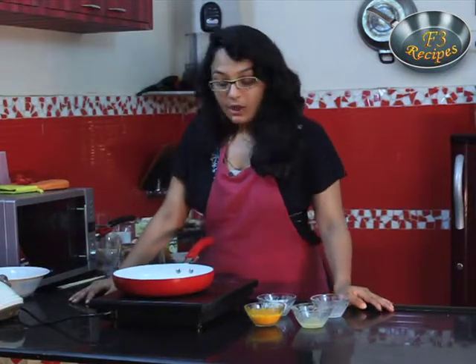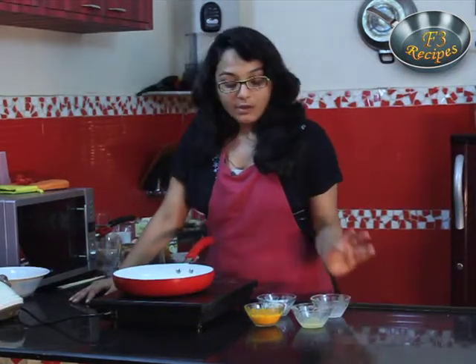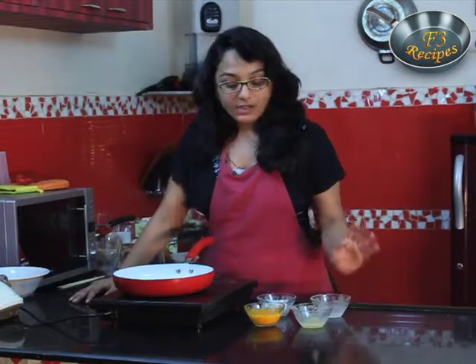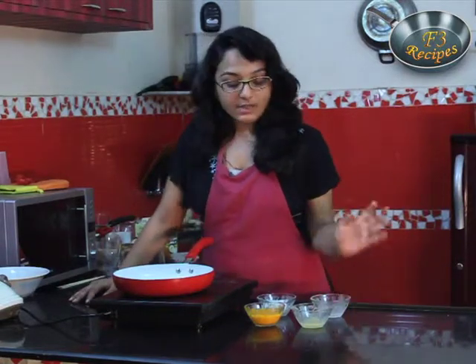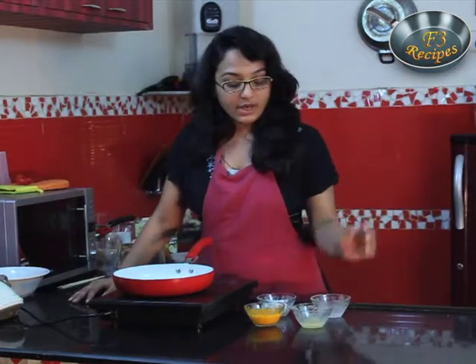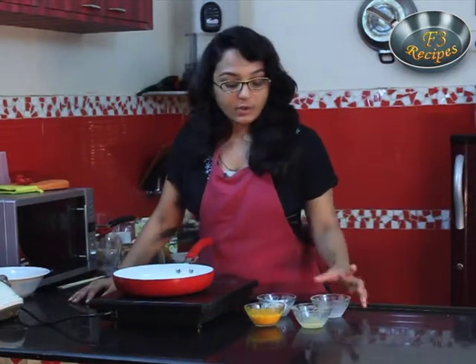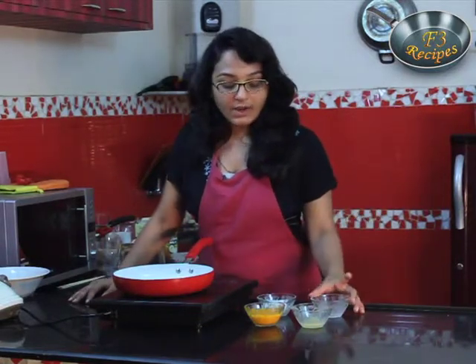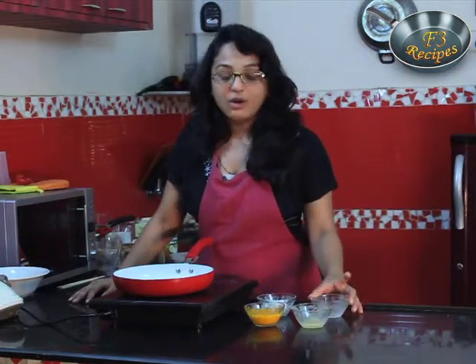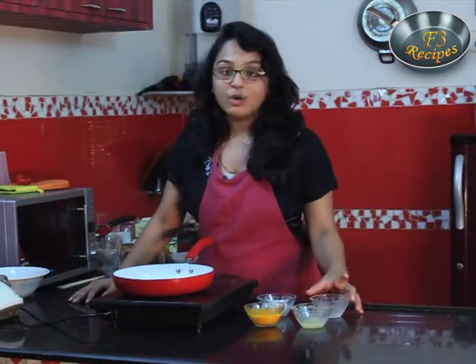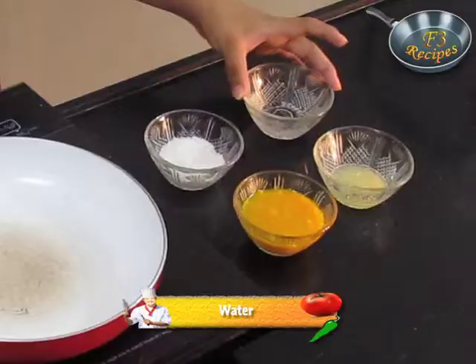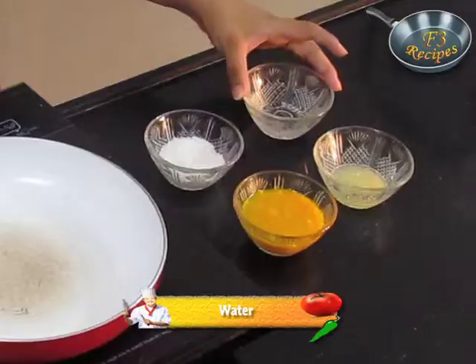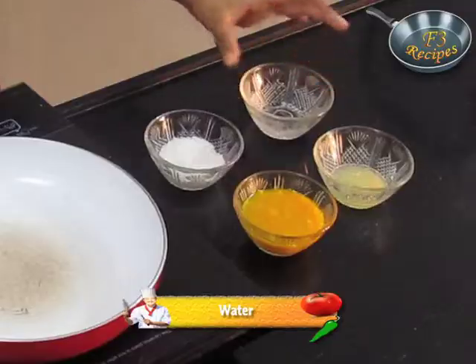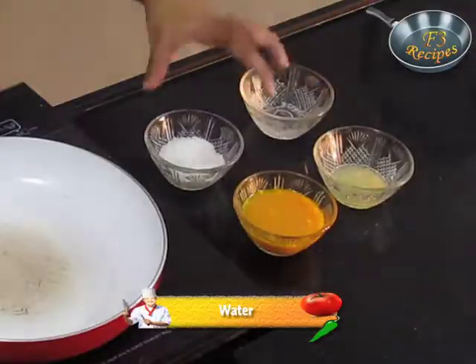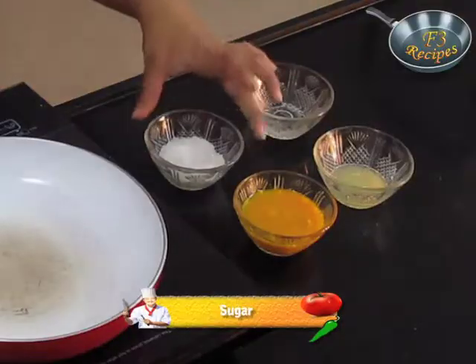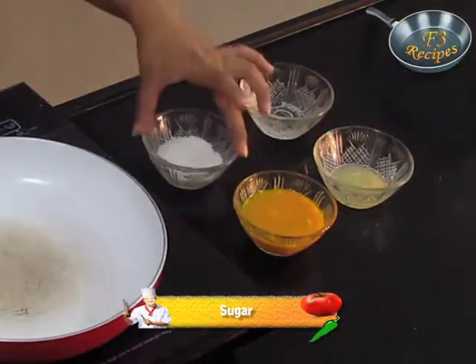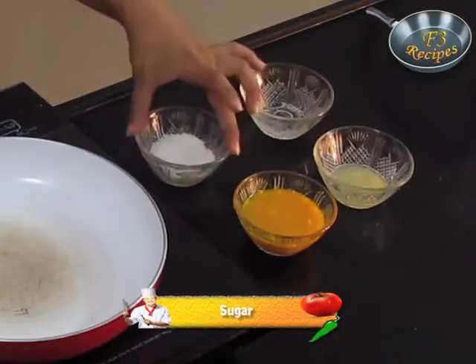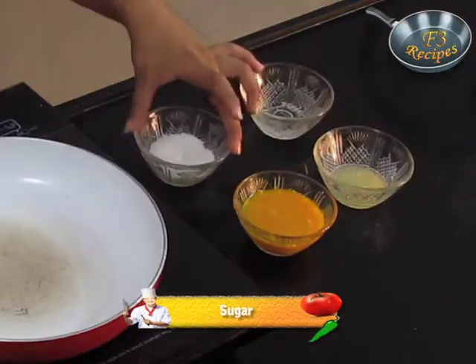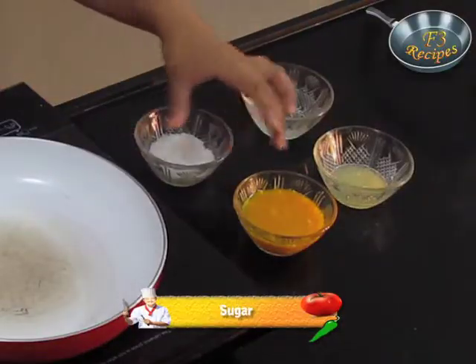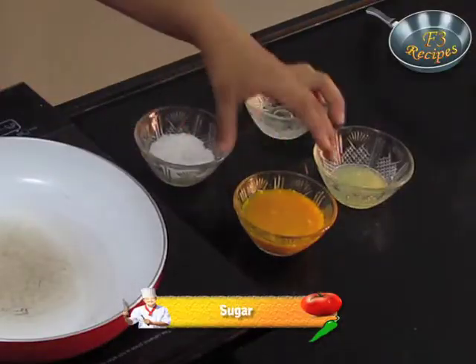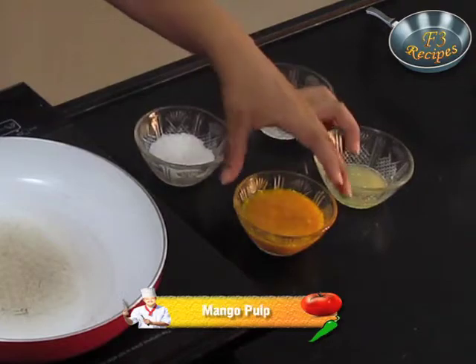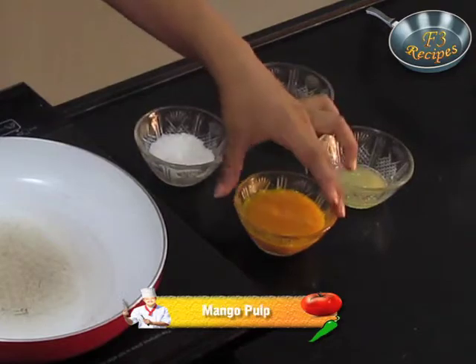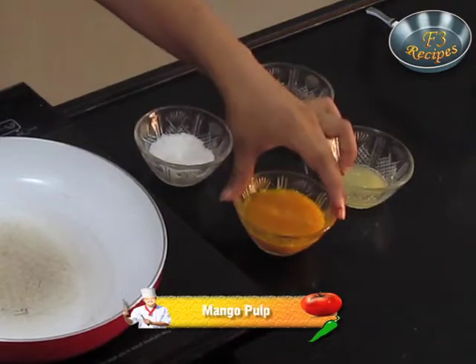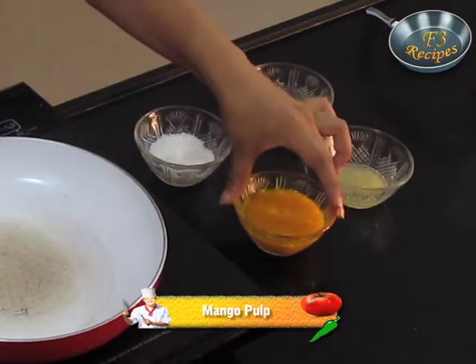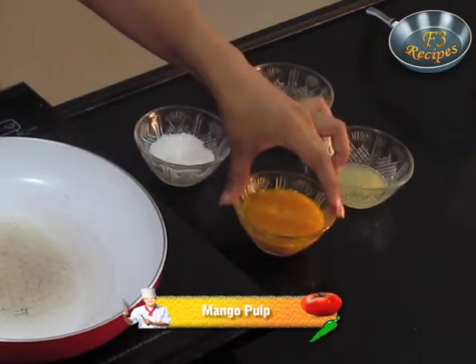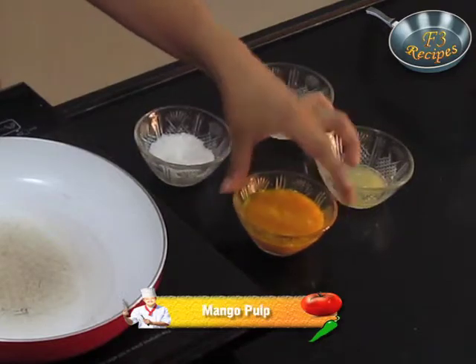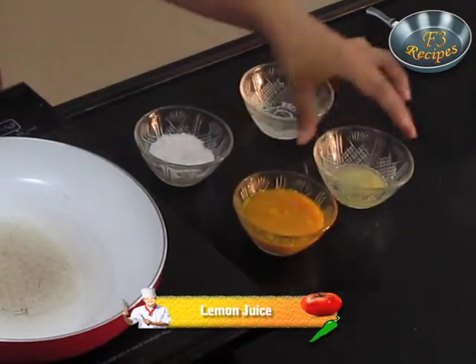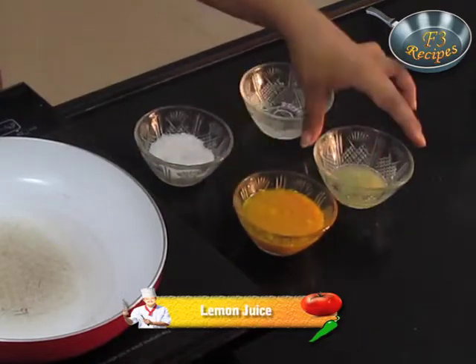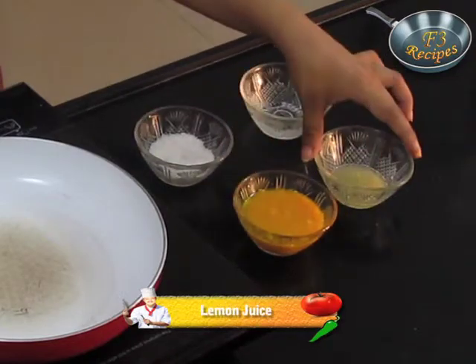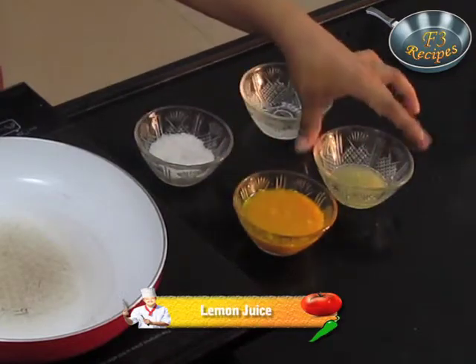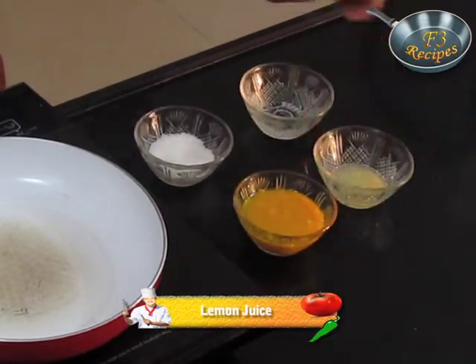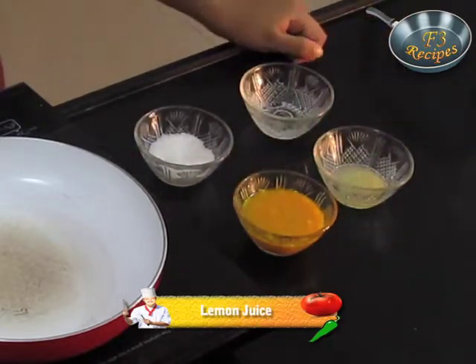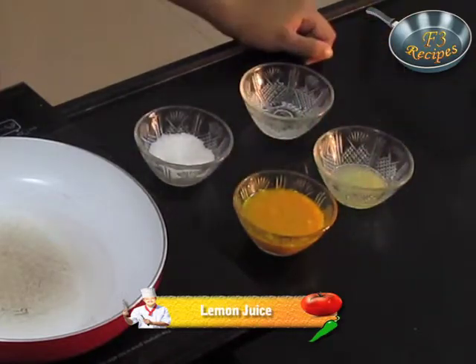For this we require water, sugar, mango pulp, and lemon juice.